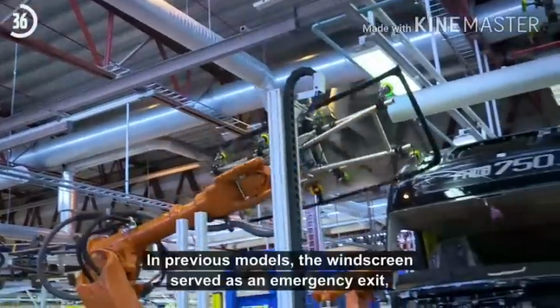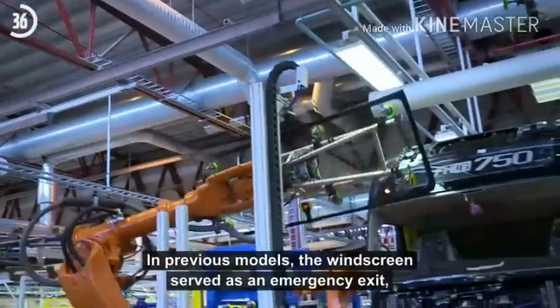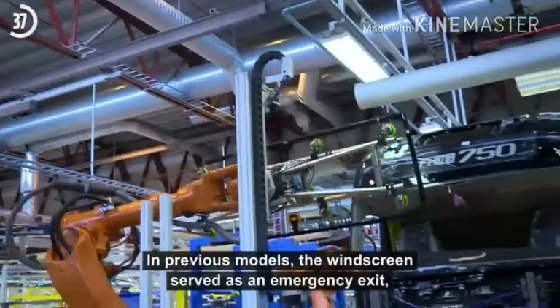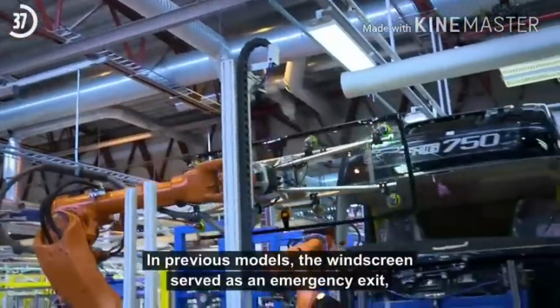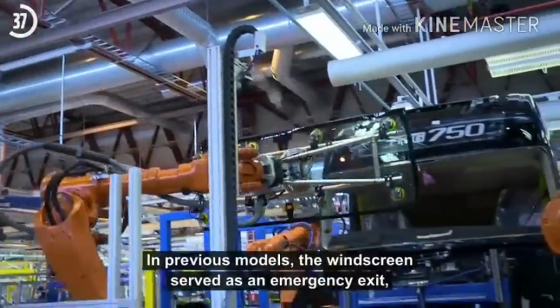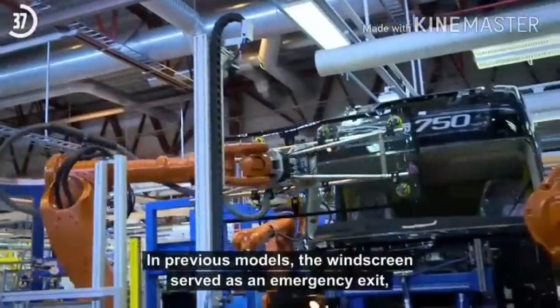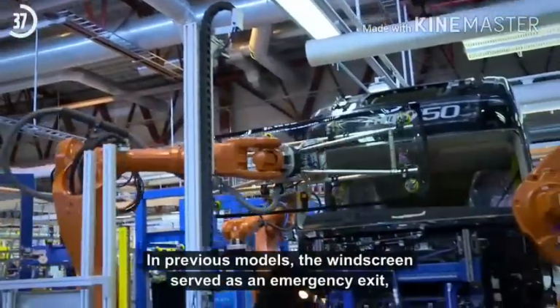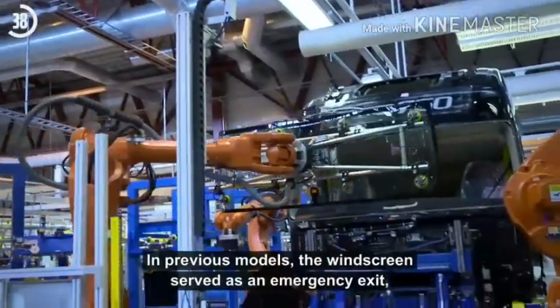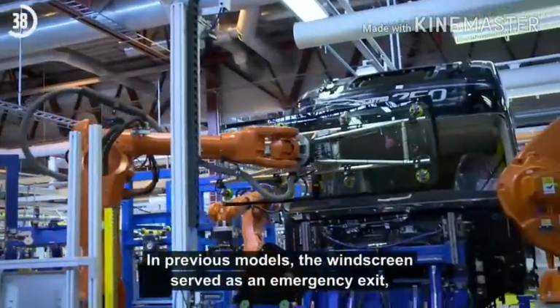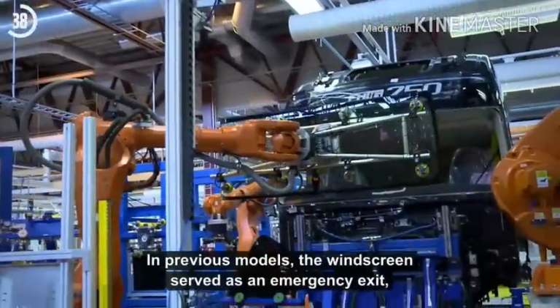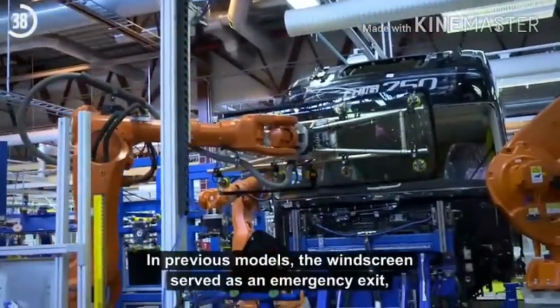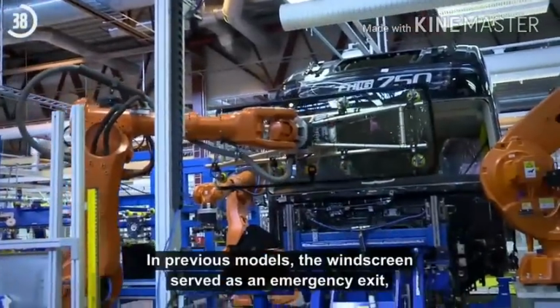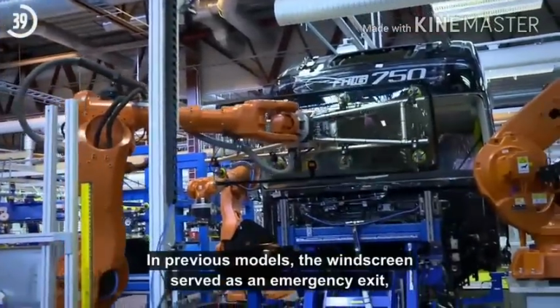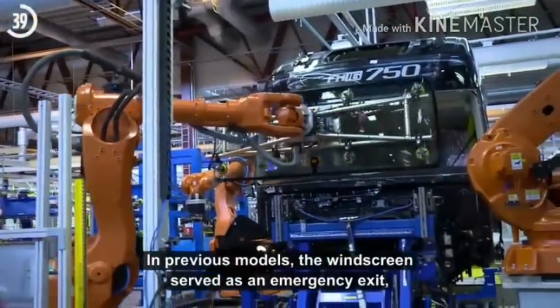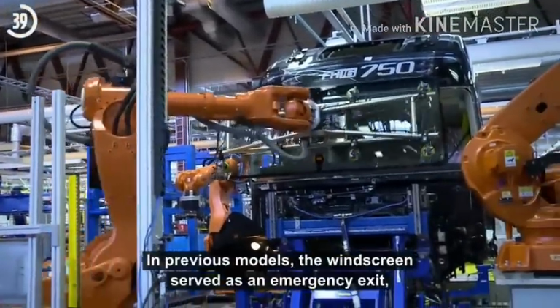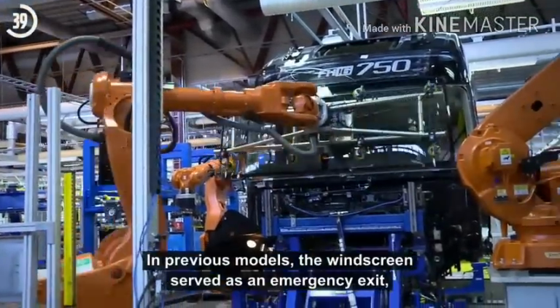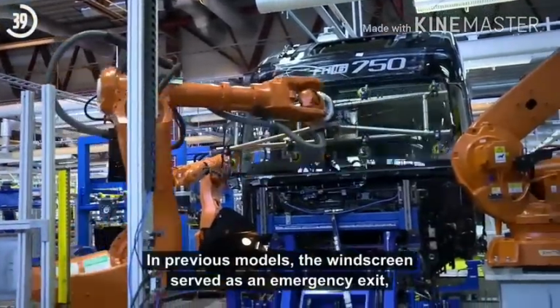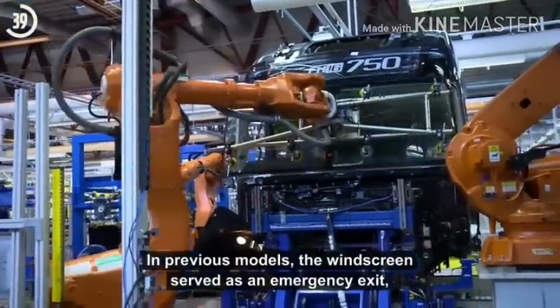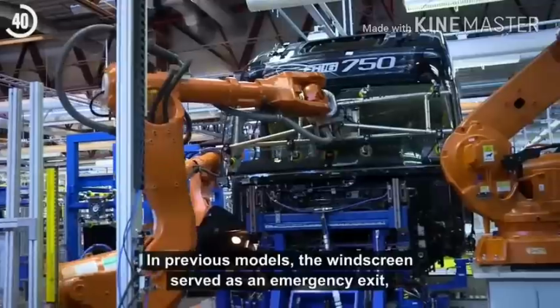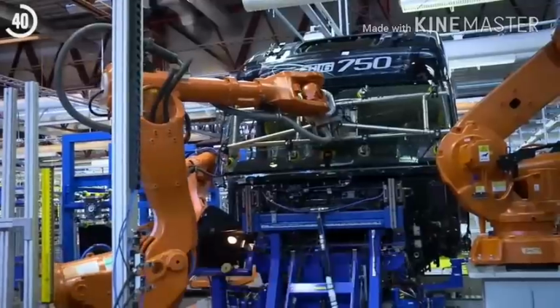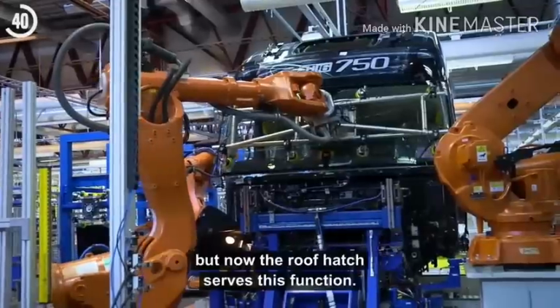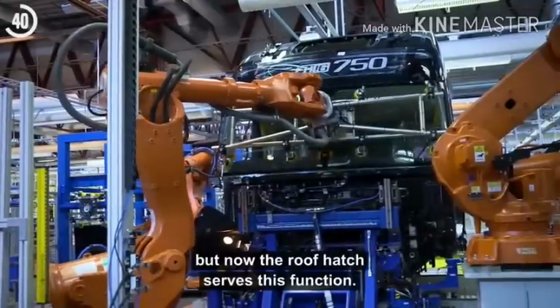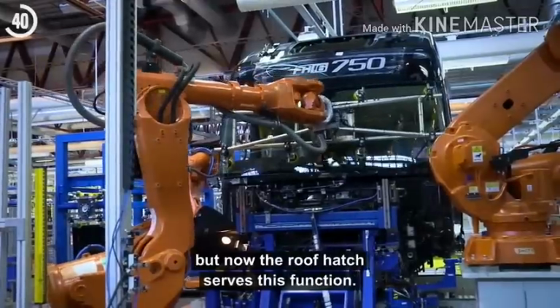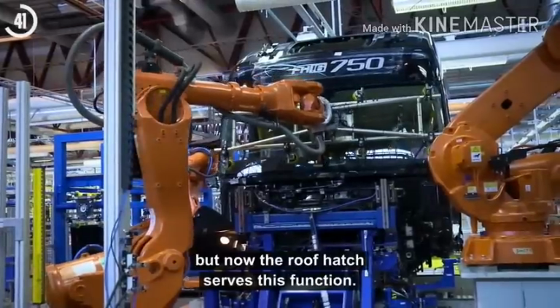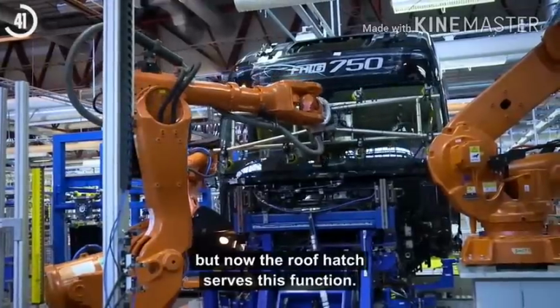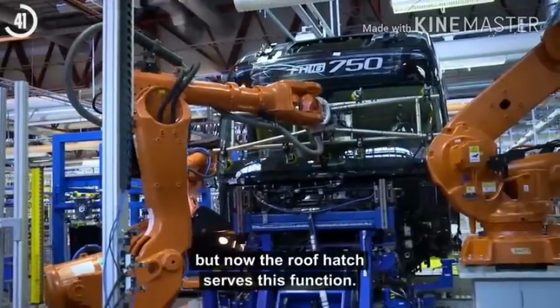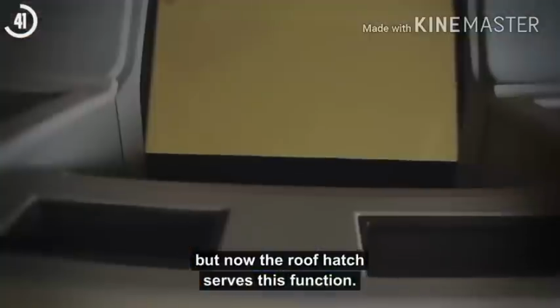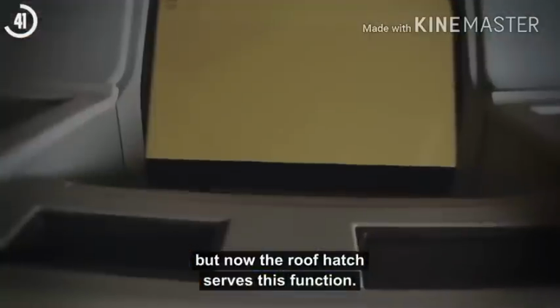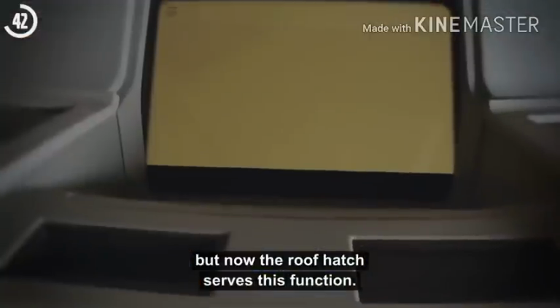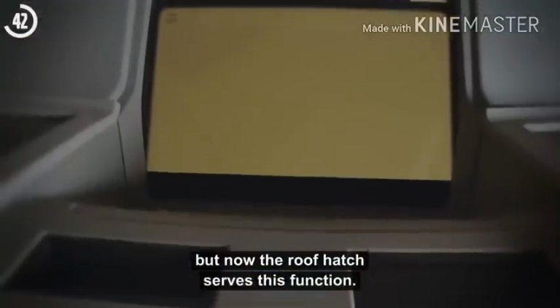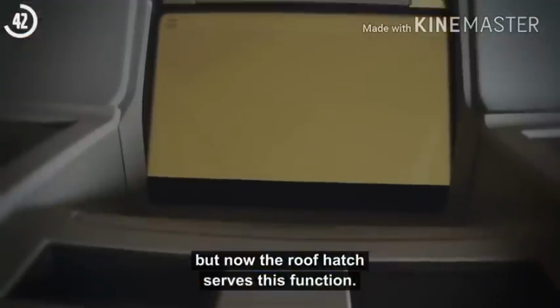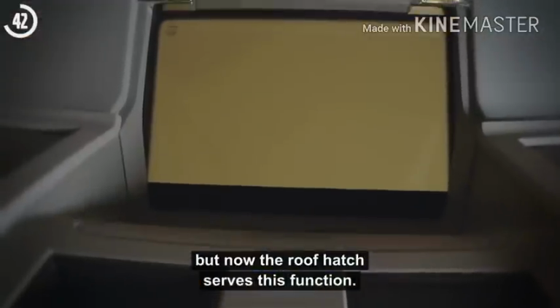In previous models, the windscreen served as an emergency exit, but now the roof hatch serves this function.